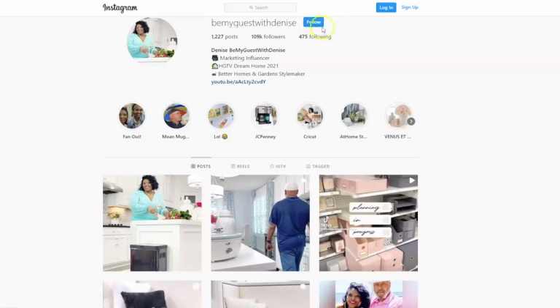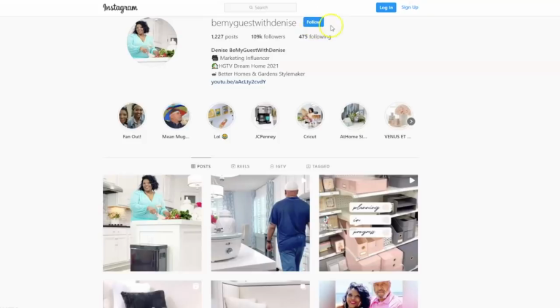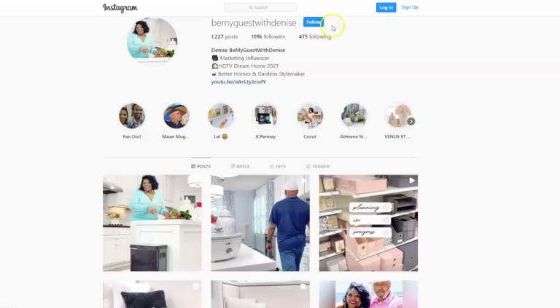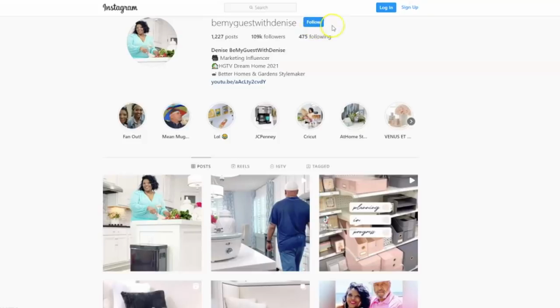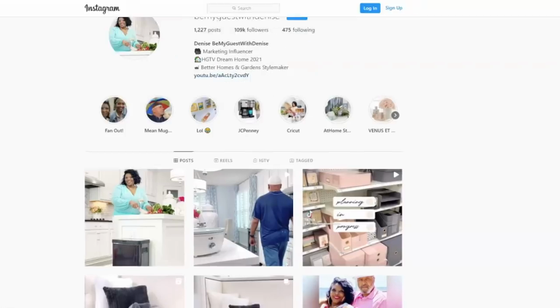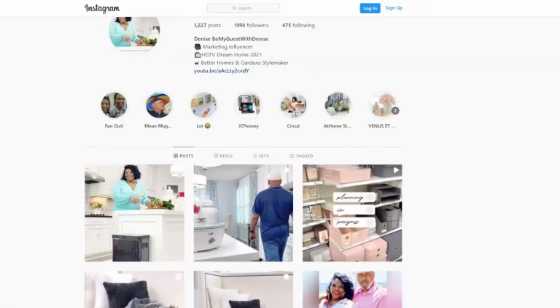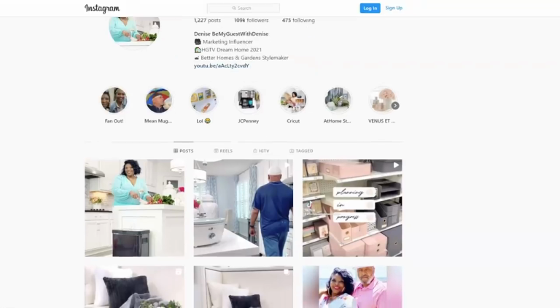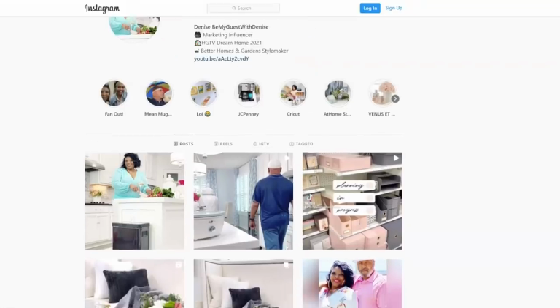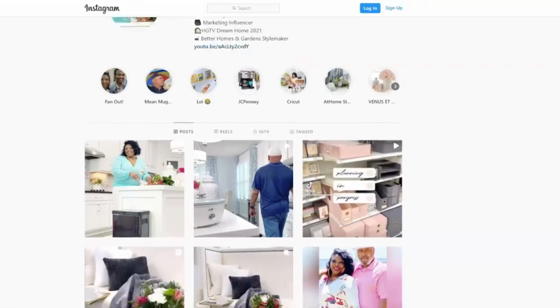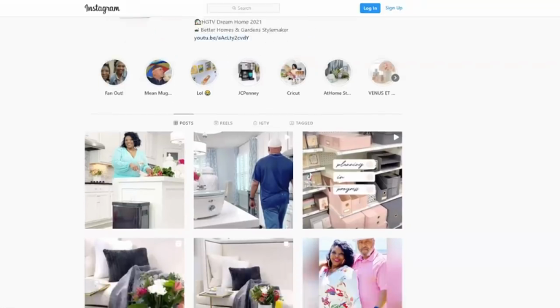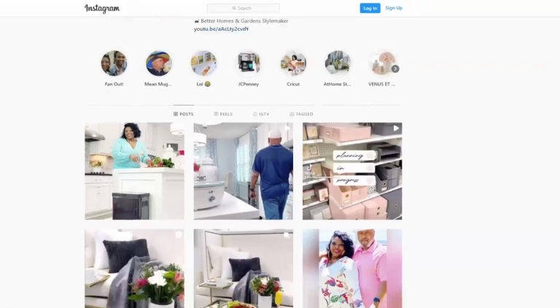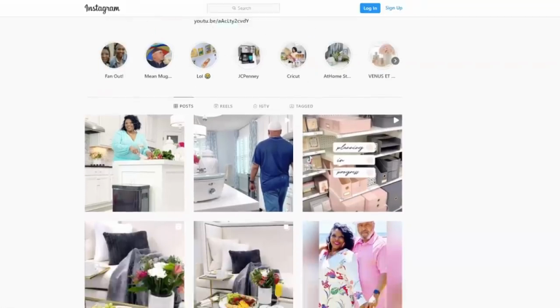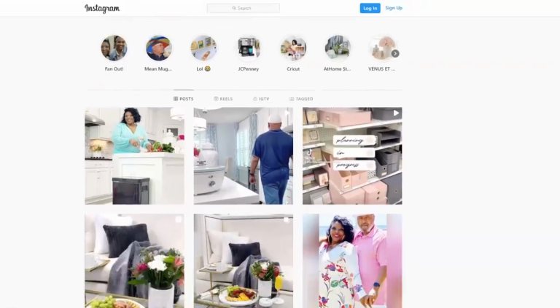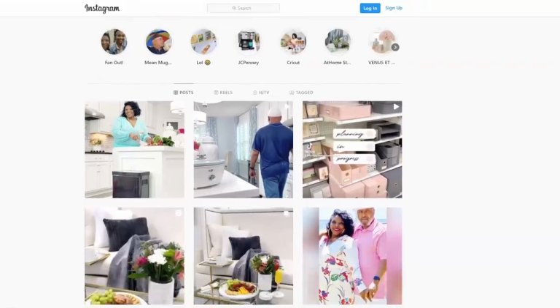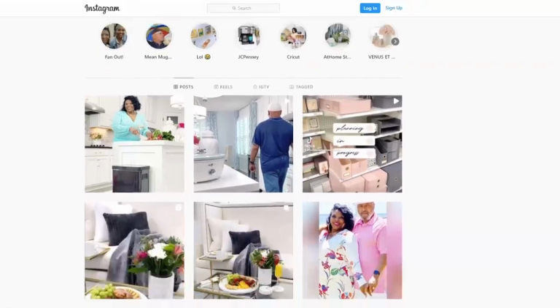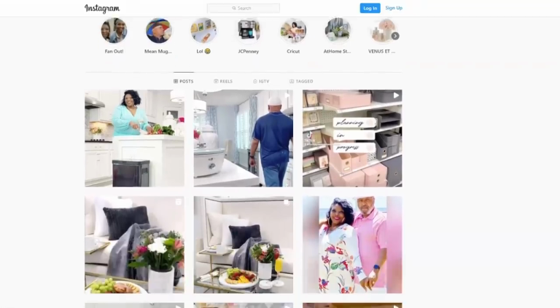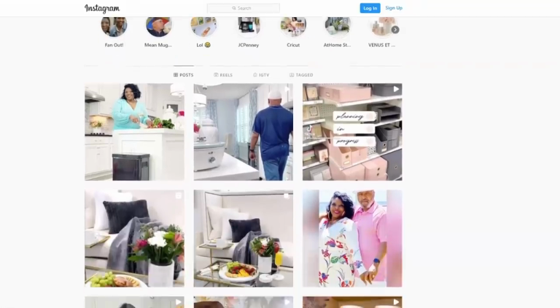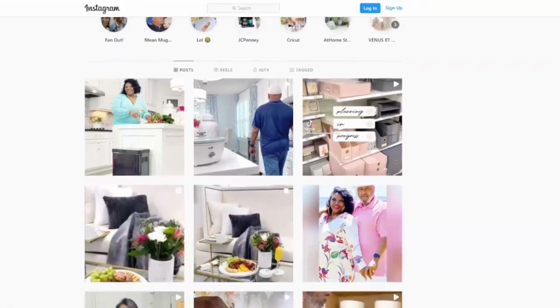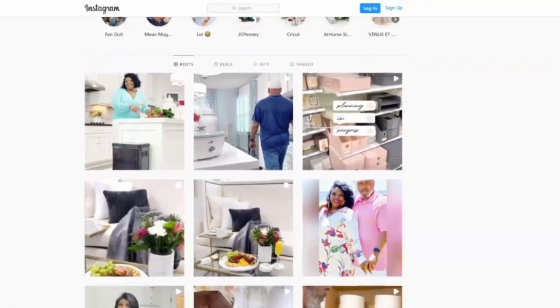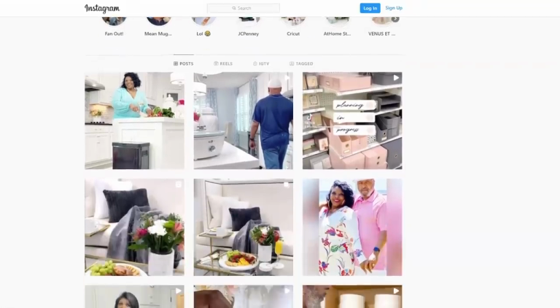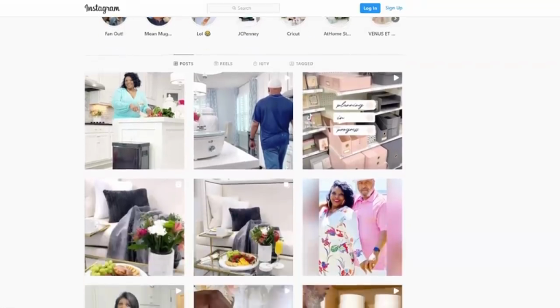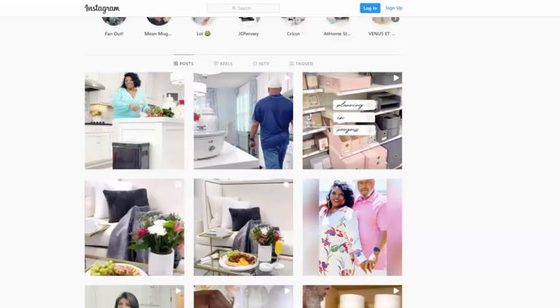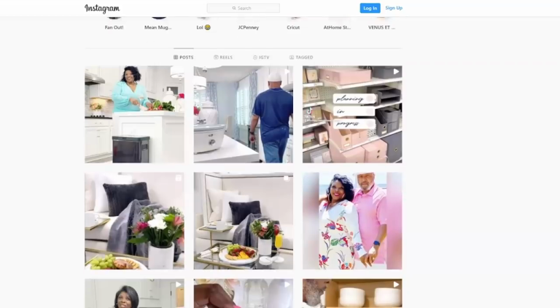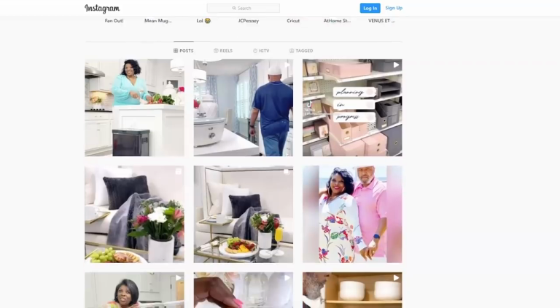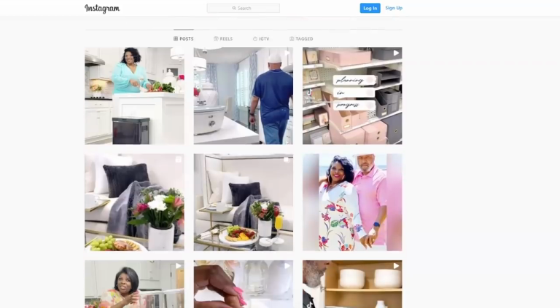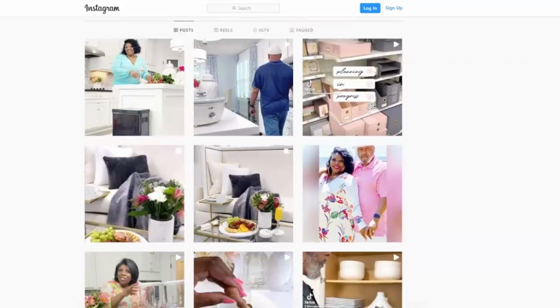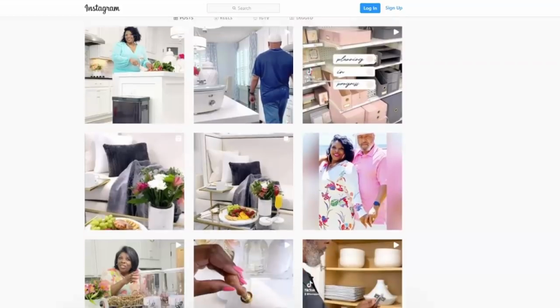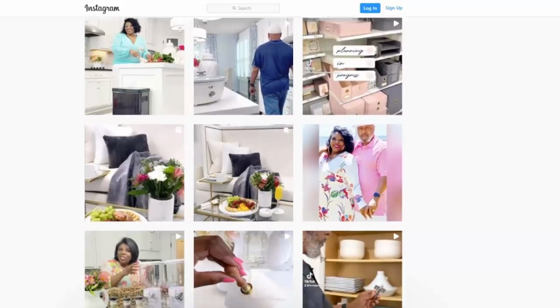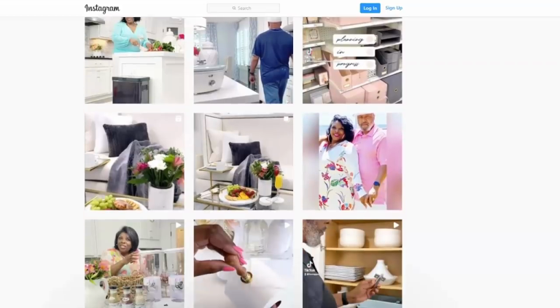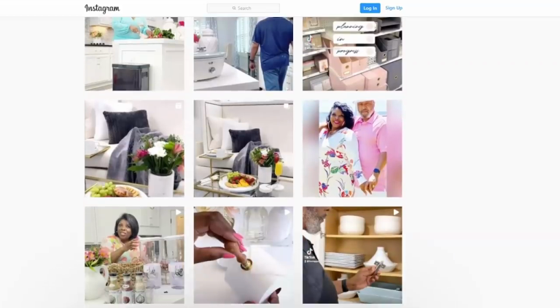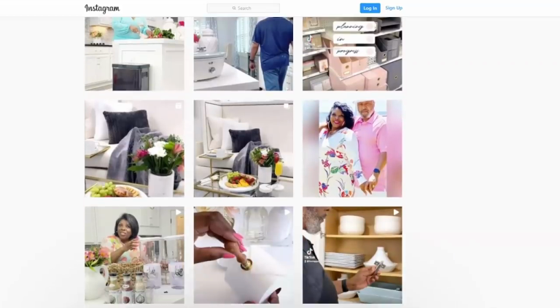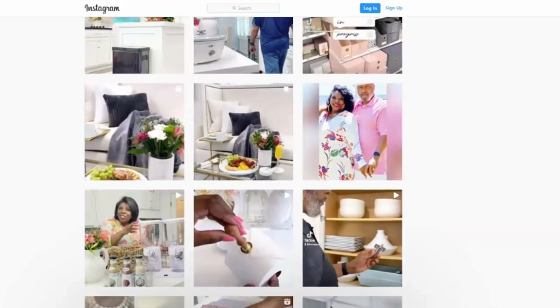I share daily tips on what's trending, and I even do Saturday shenanigans skits with the Hubster to make you laugh.